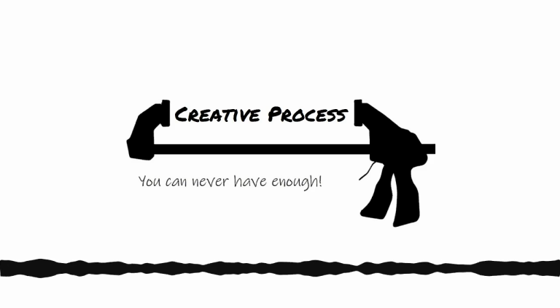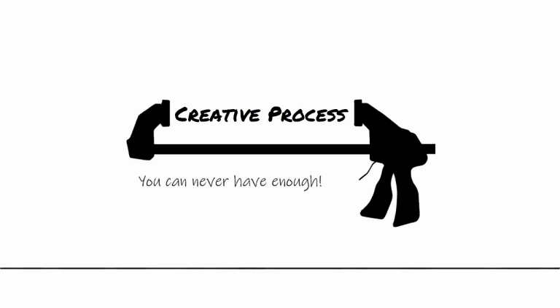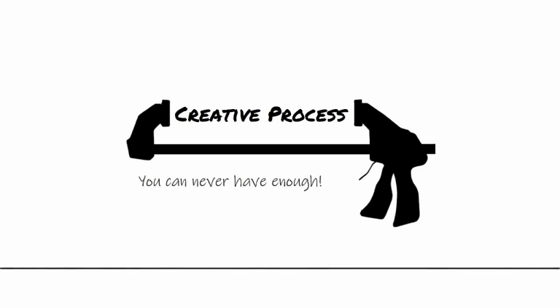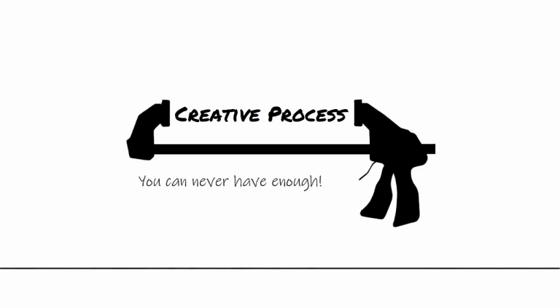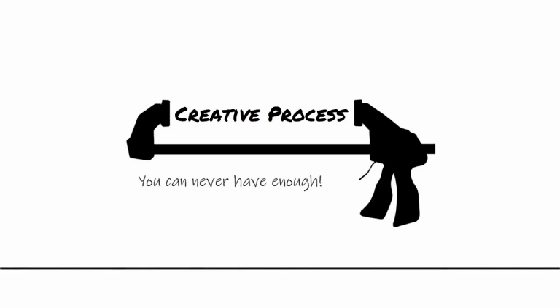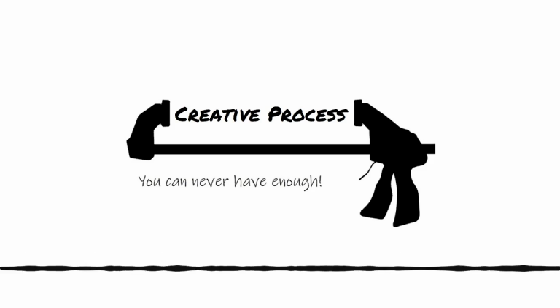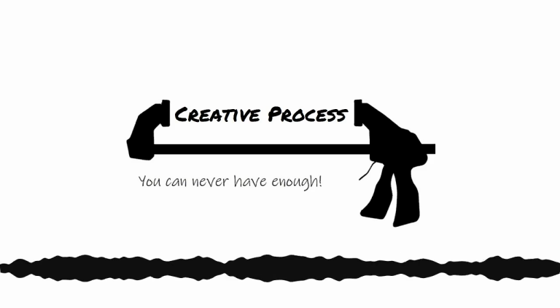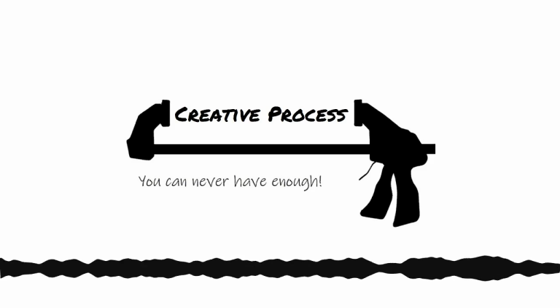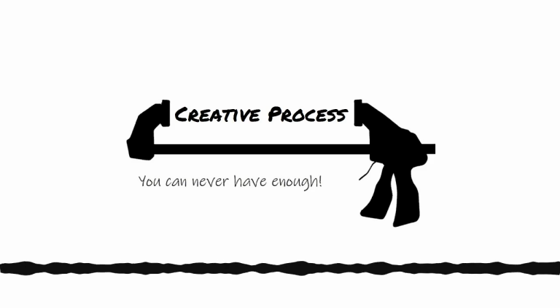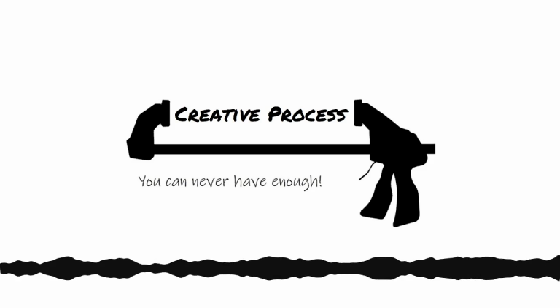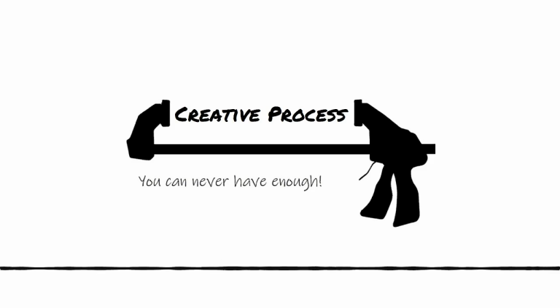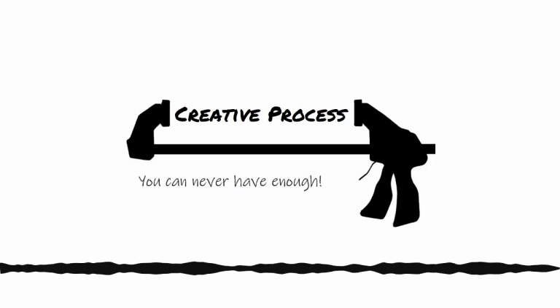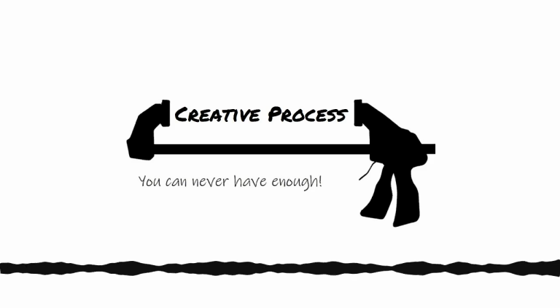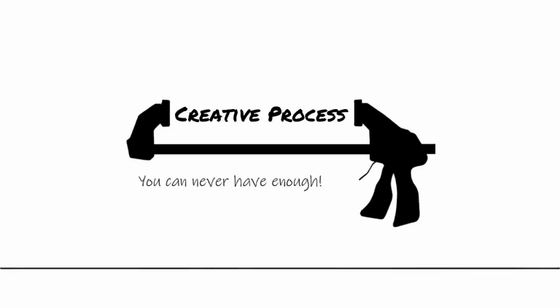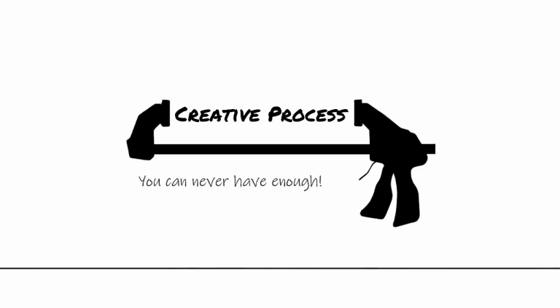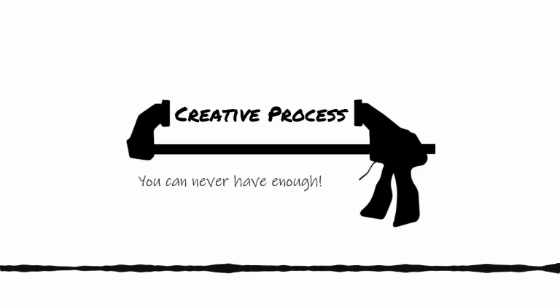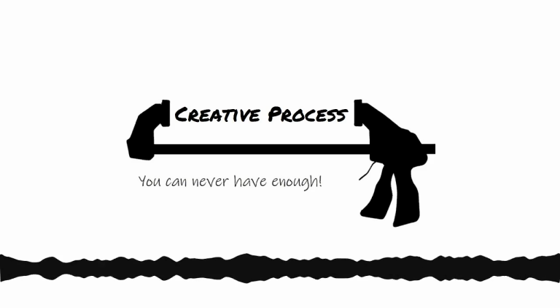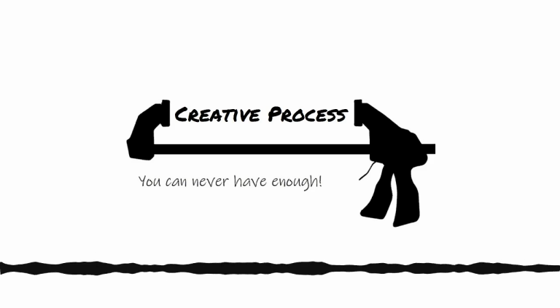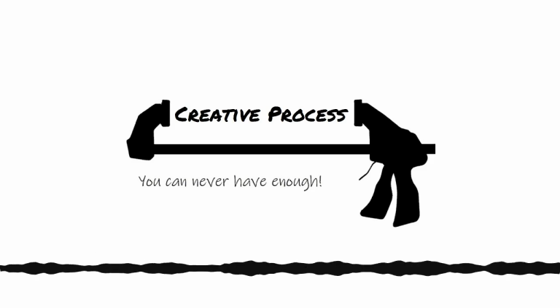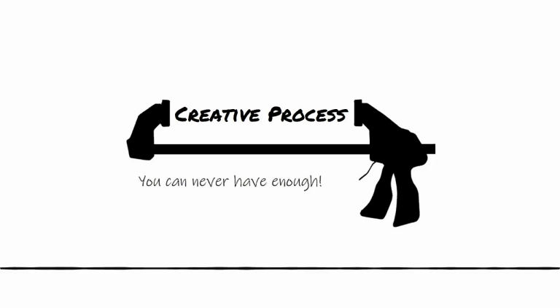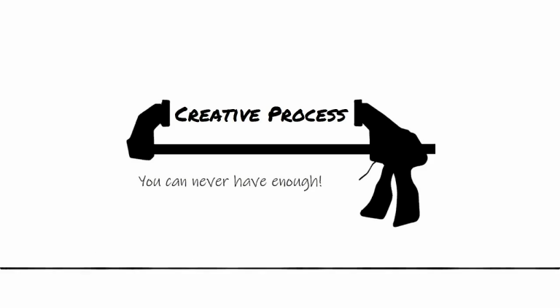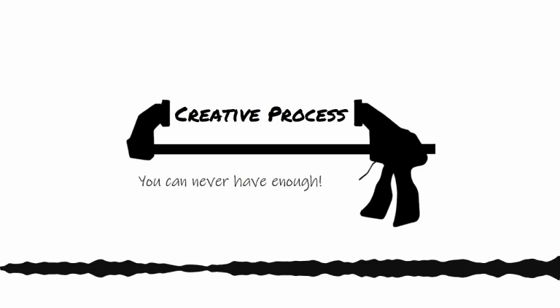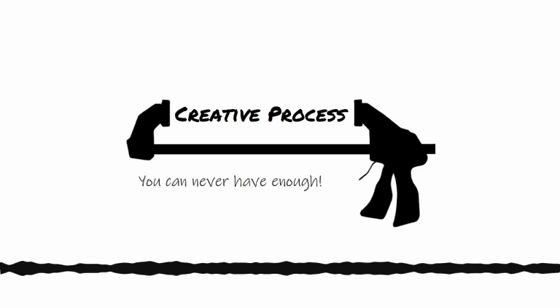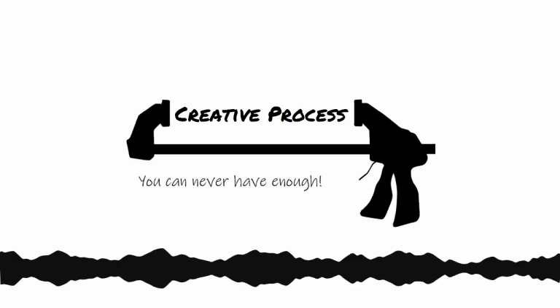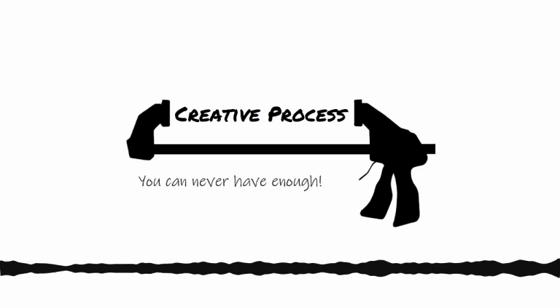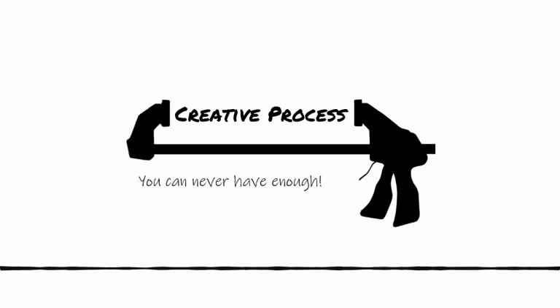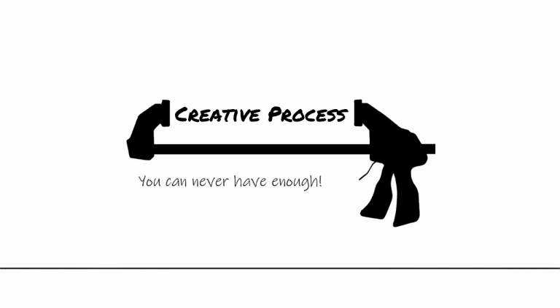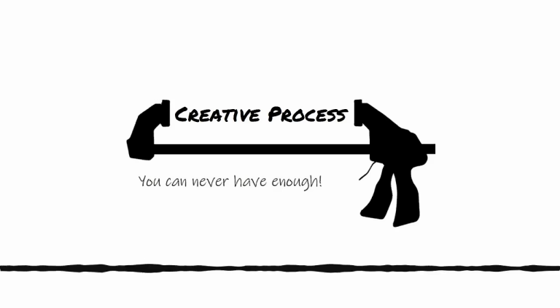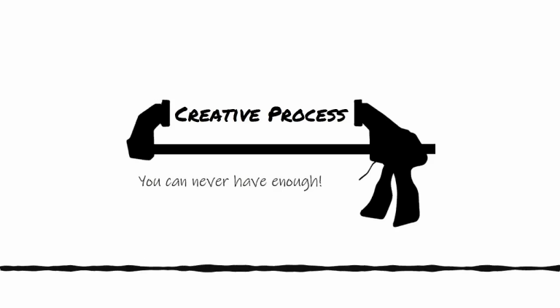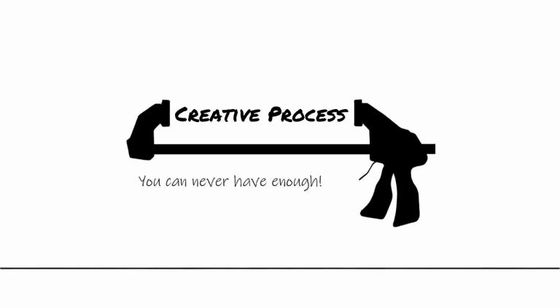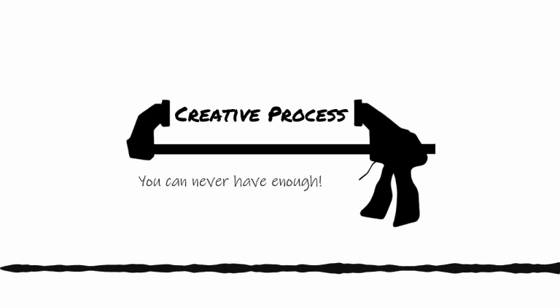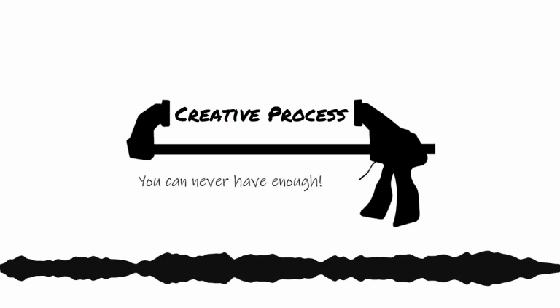The creative process for me starts with that little blip — 'Oh, that could be a really cool thing' — and then I immediately run to design or start running through iterations in my head.